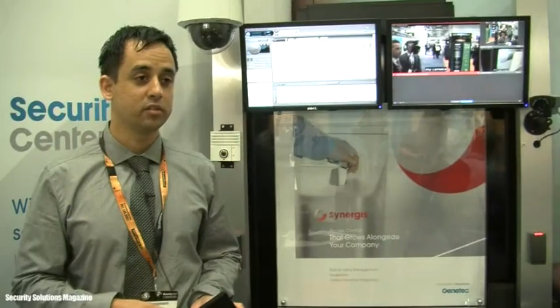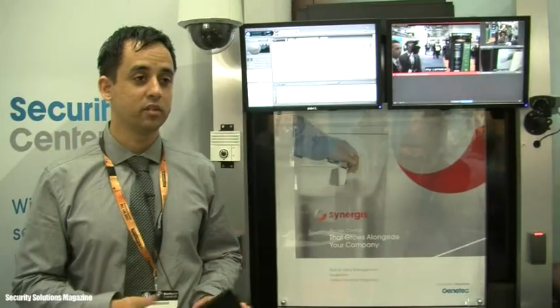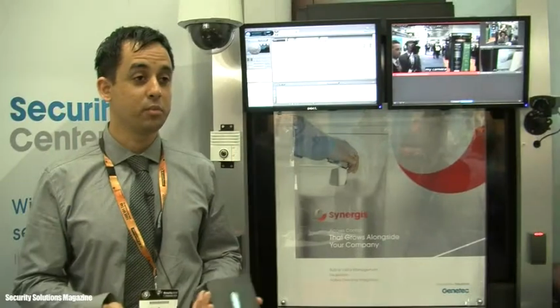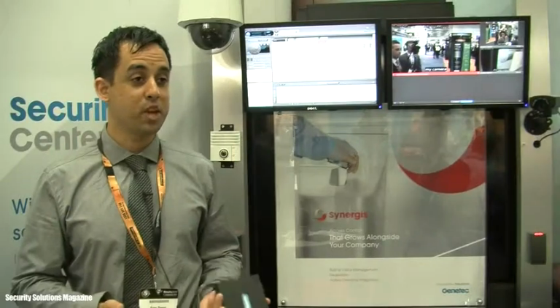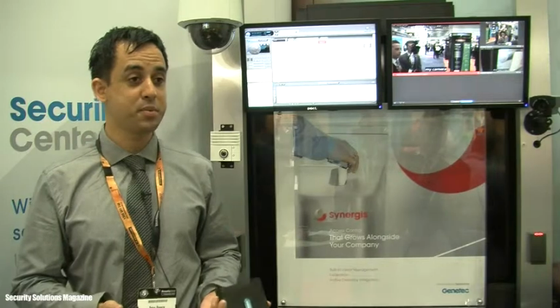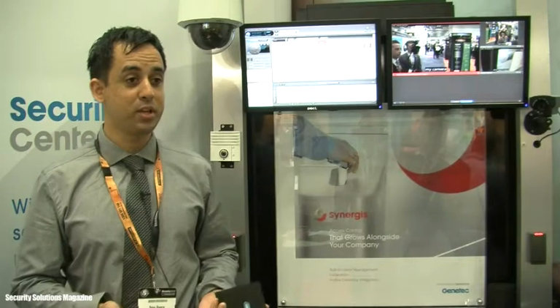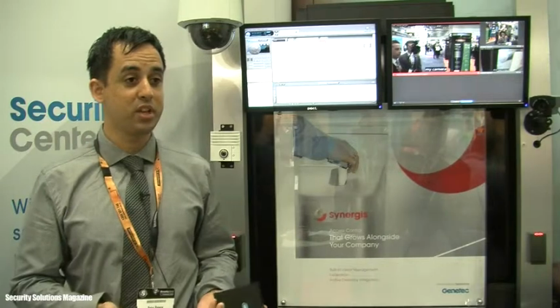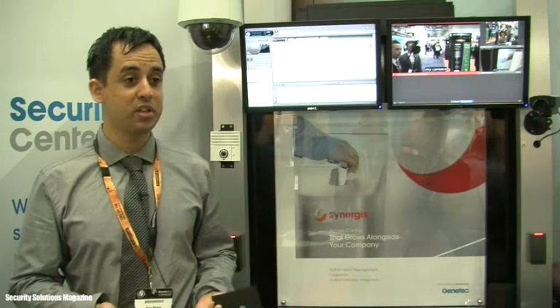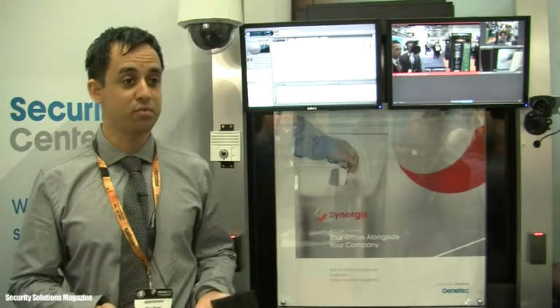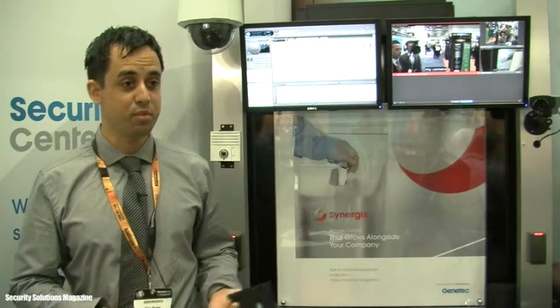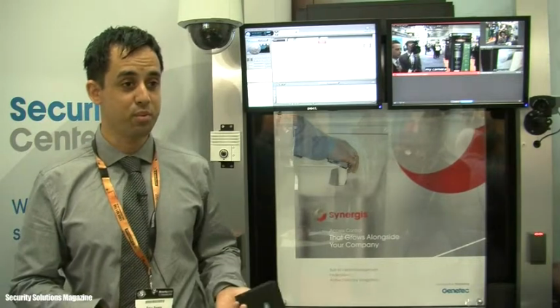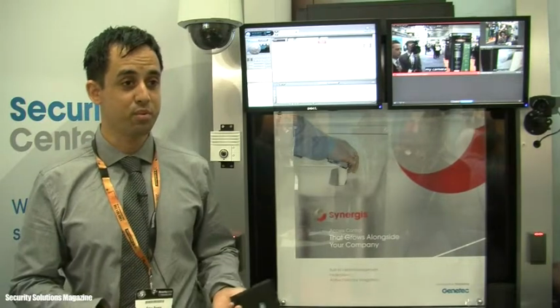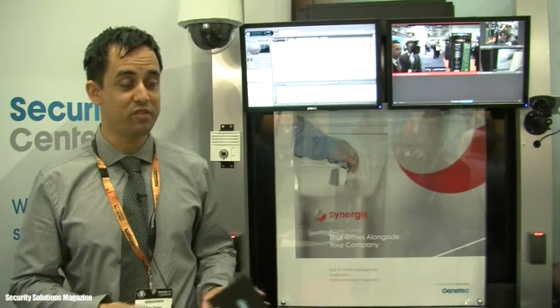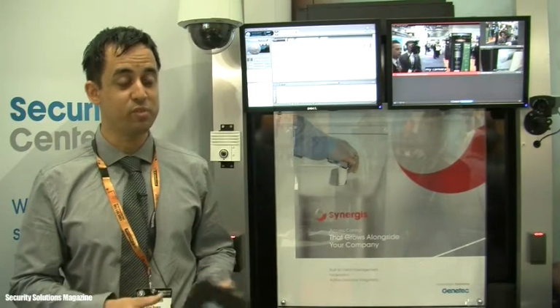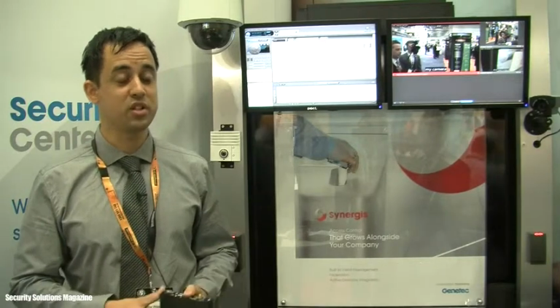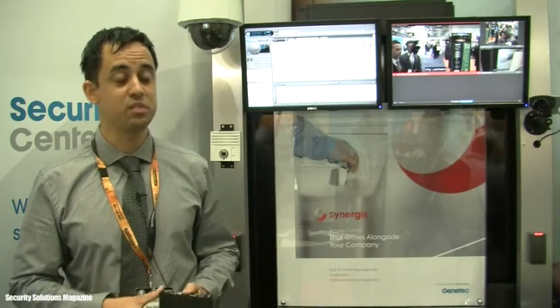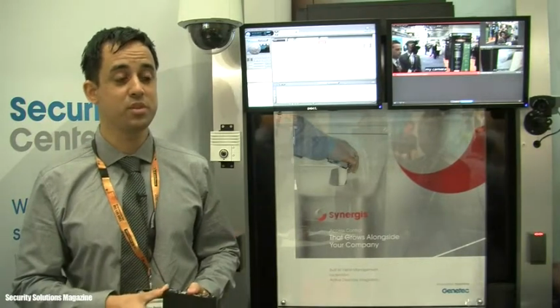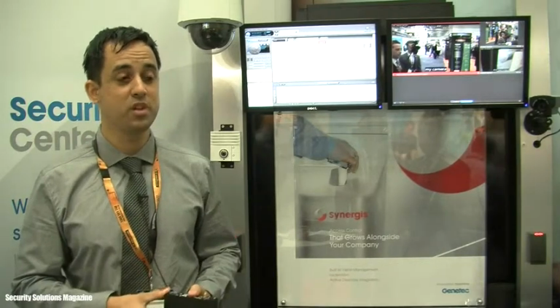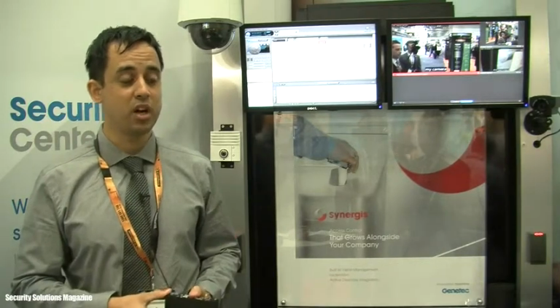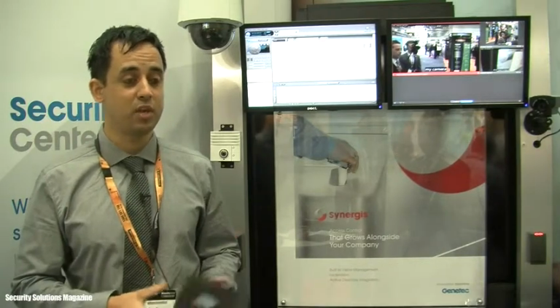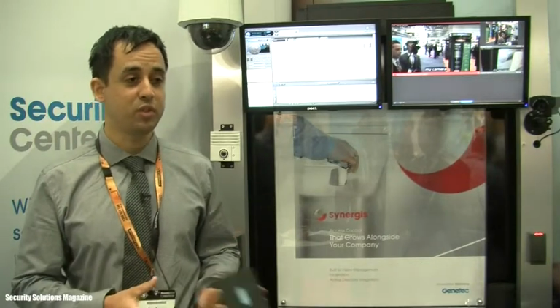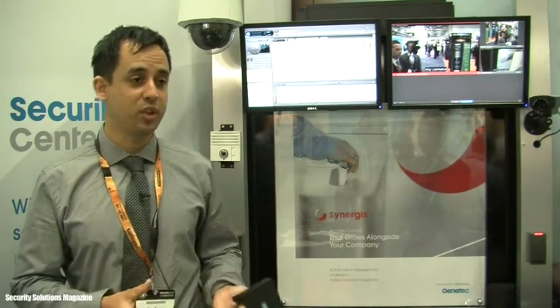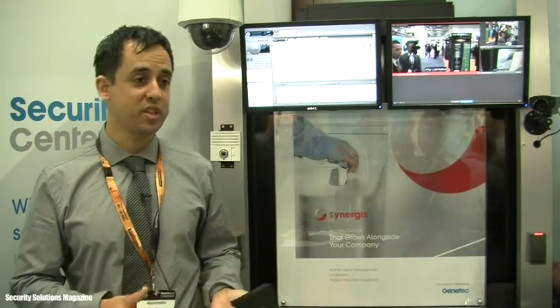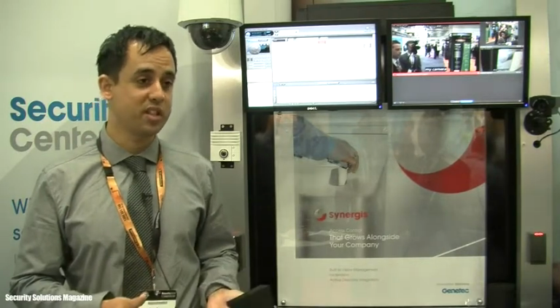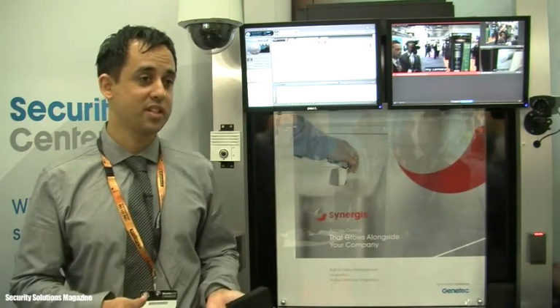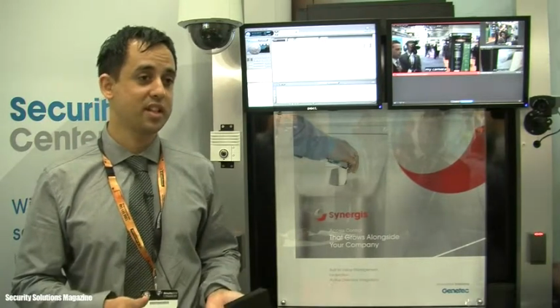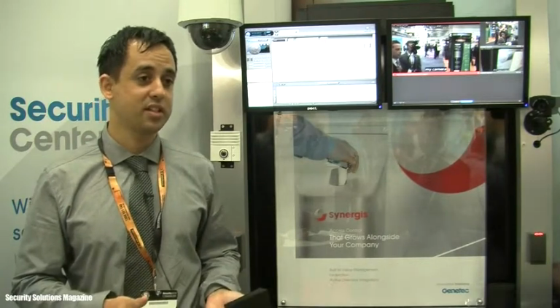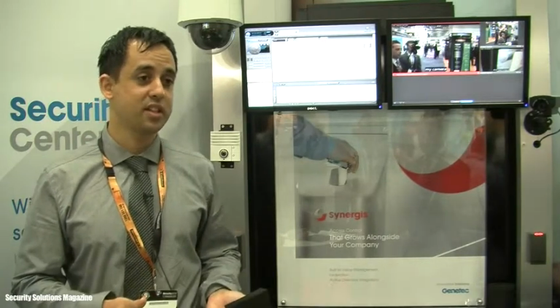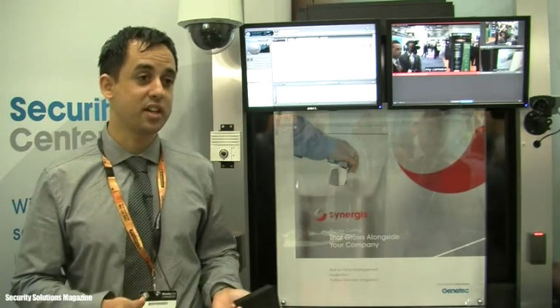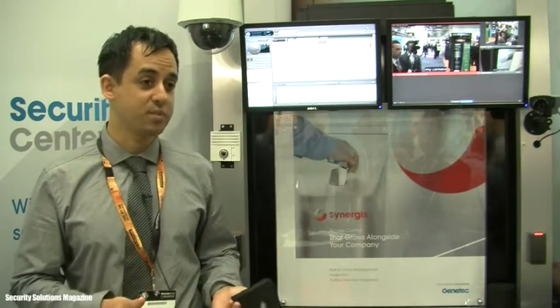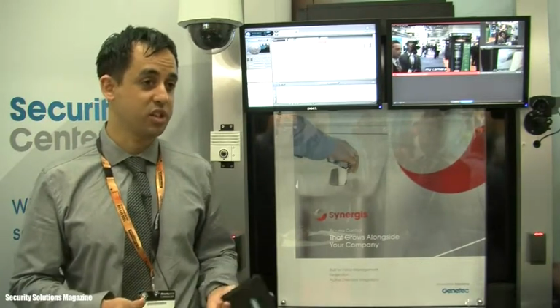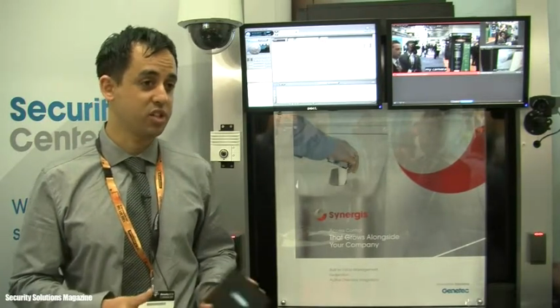My name's Peter Pearce. I'm from Open Platform Systems. I'm the Queensland State Sales Manager.